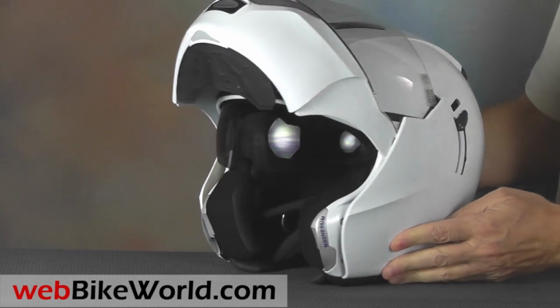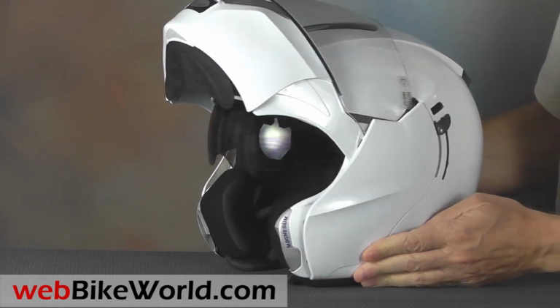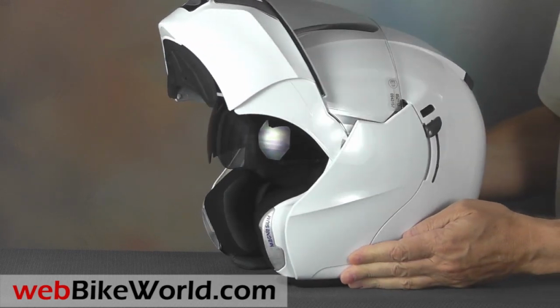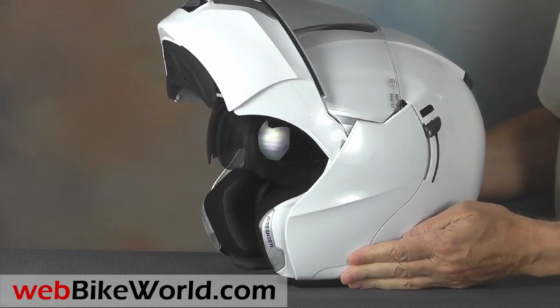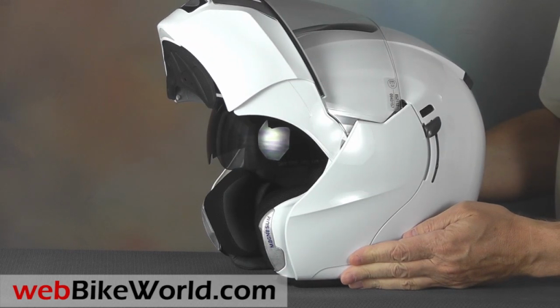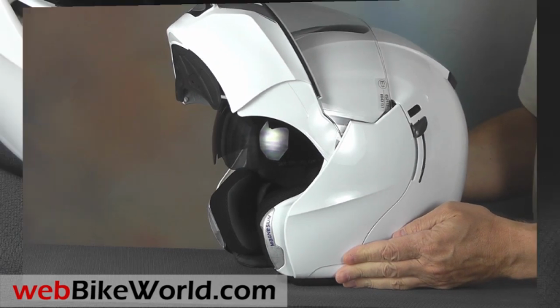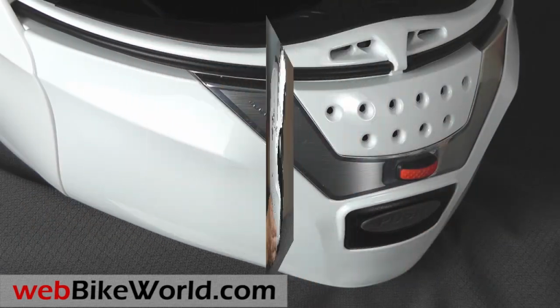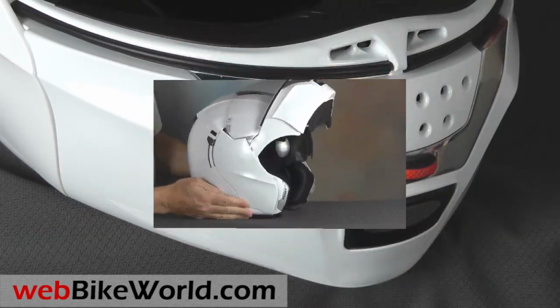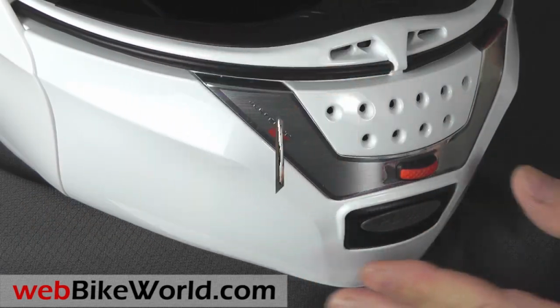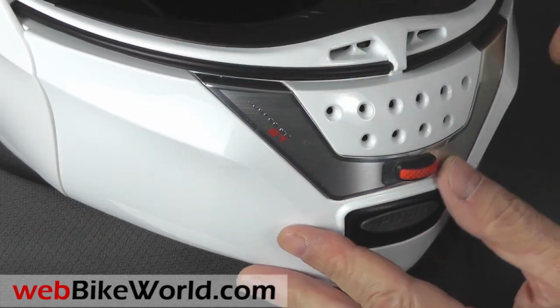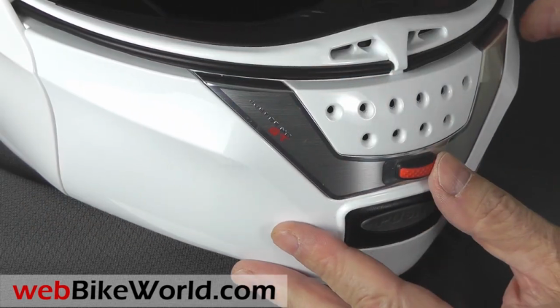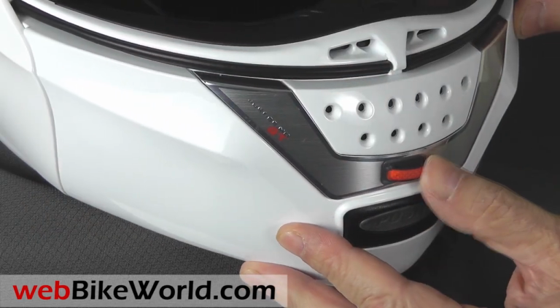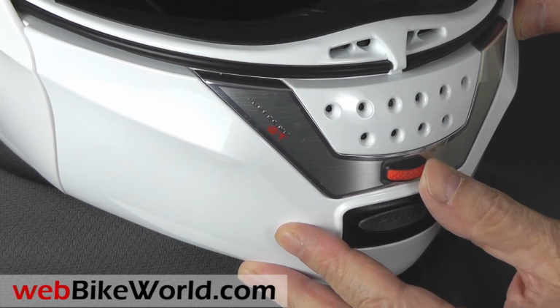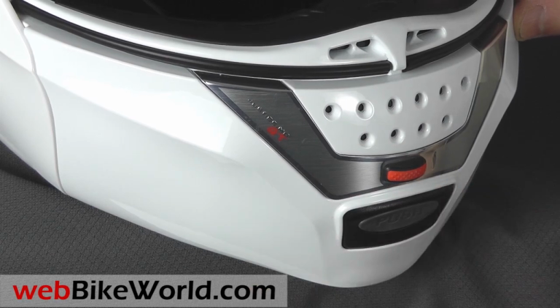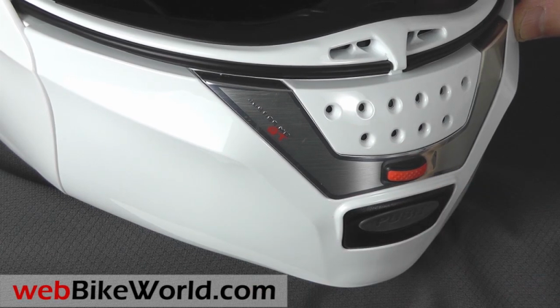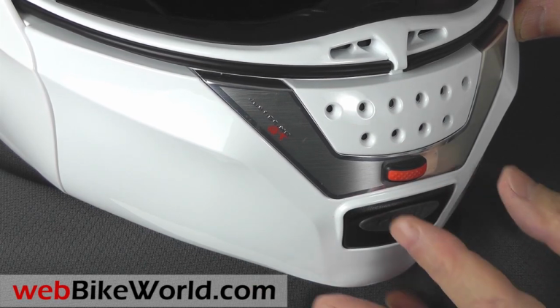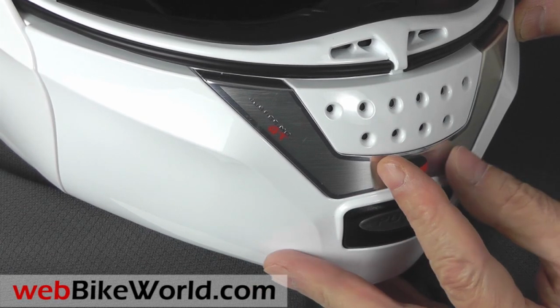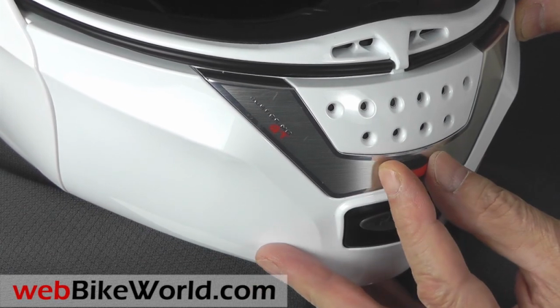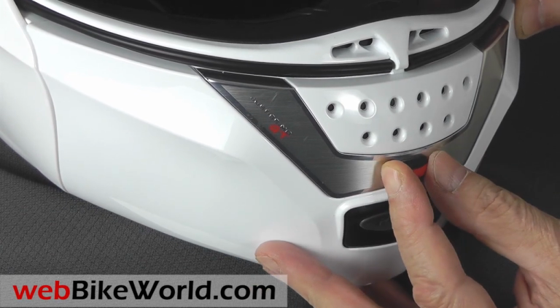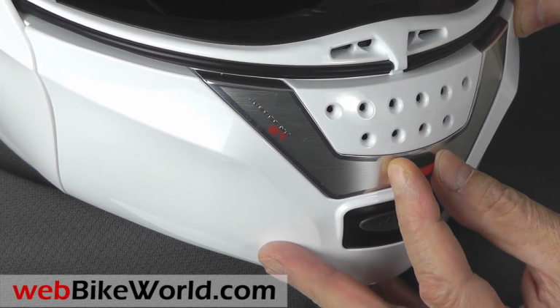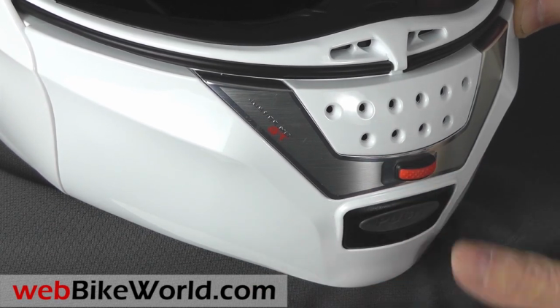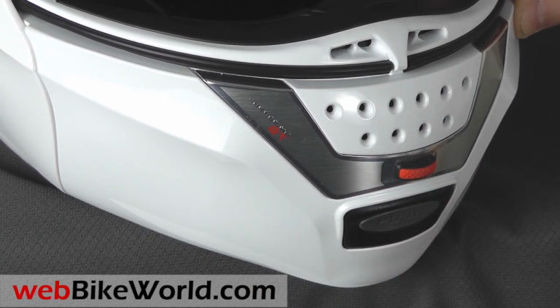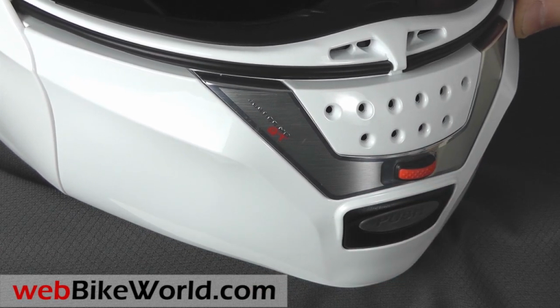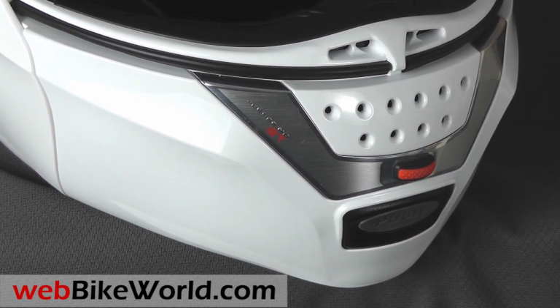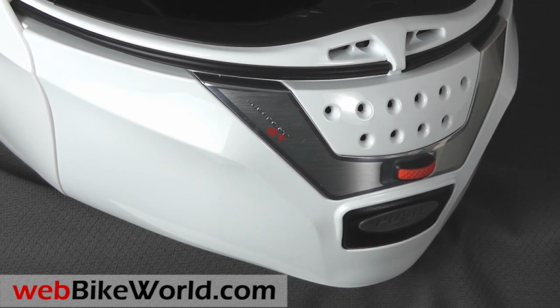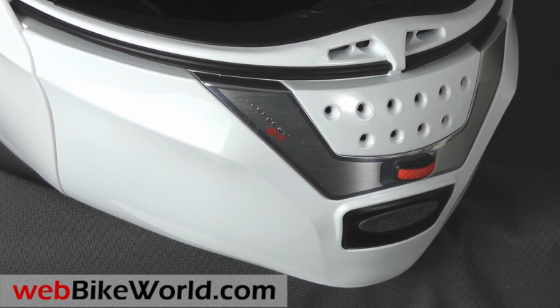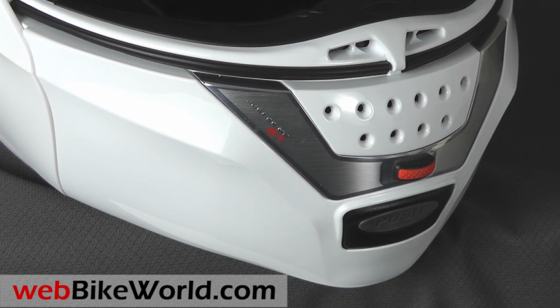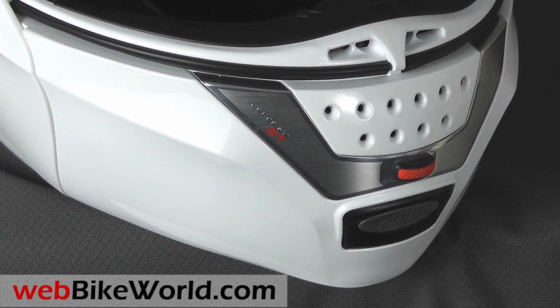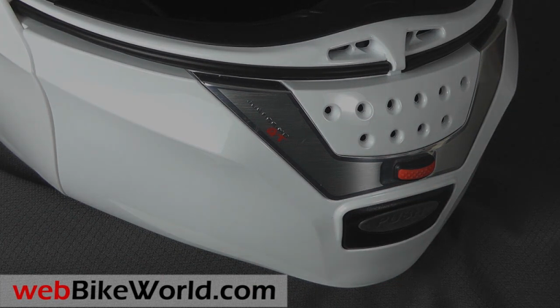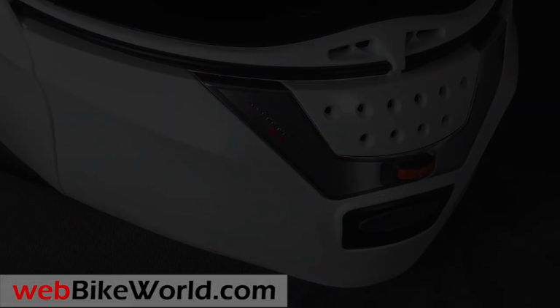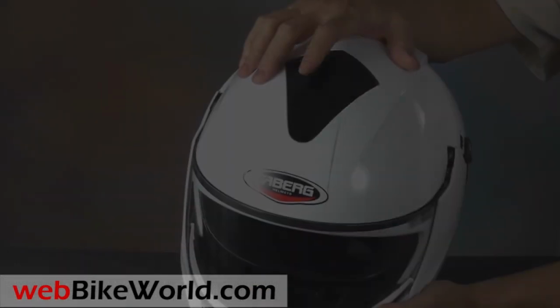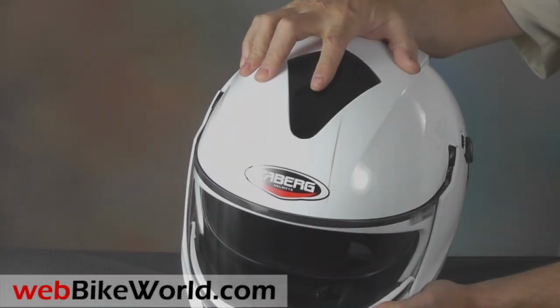The chin vent has a stylish design with a brushed metal surround, and the single button just underneath opens or locks the rotating flip-up visor.